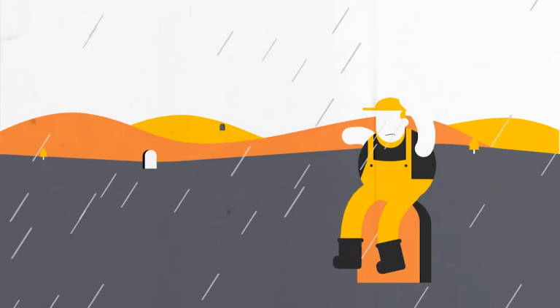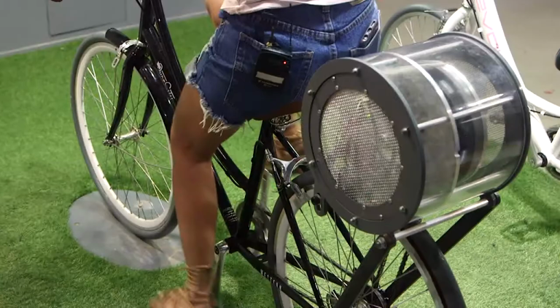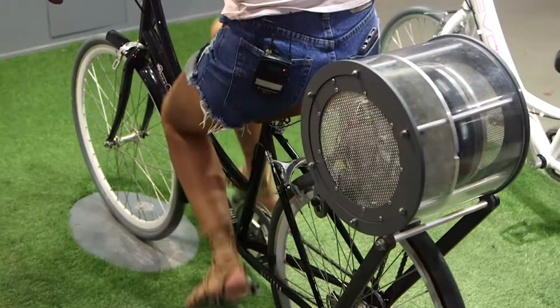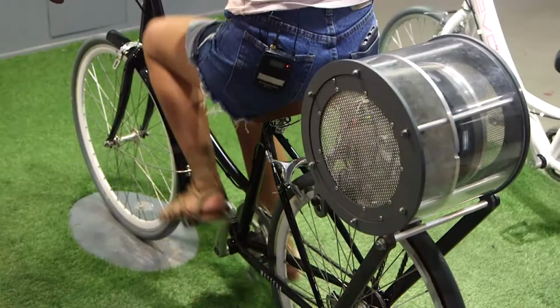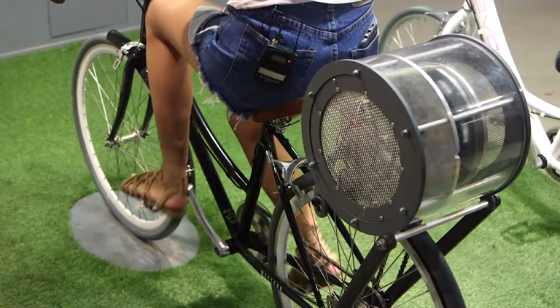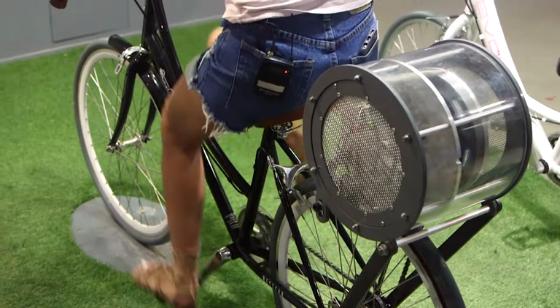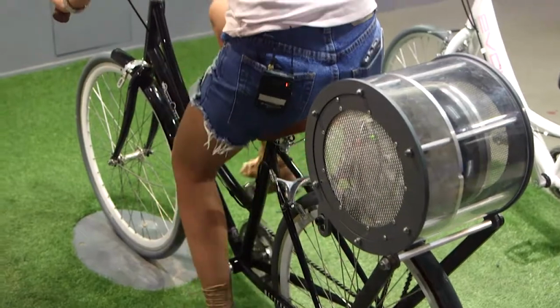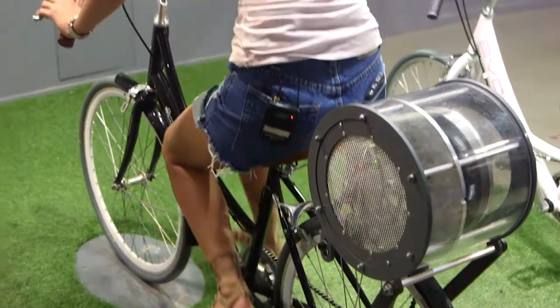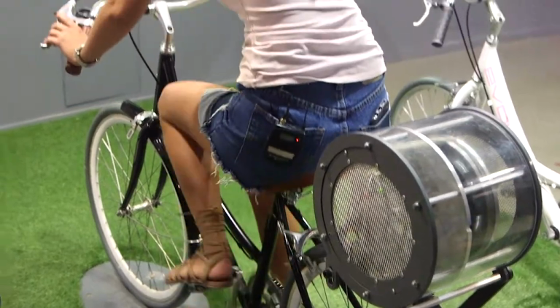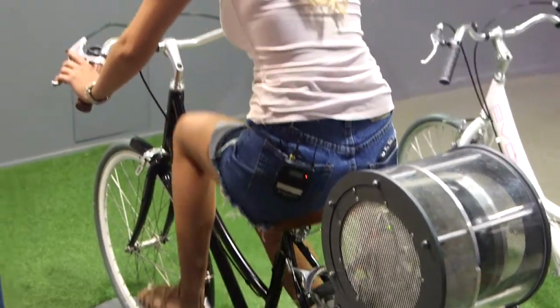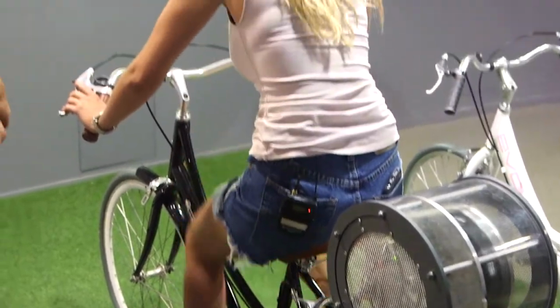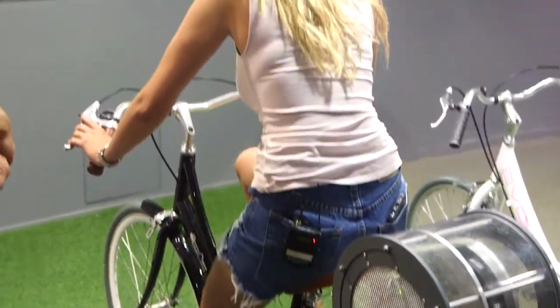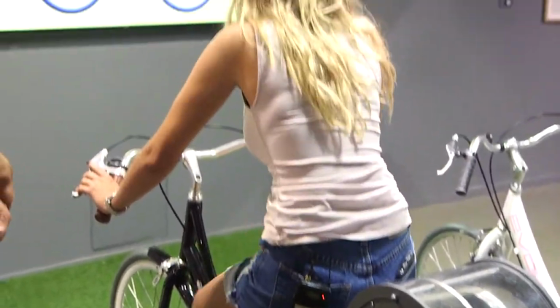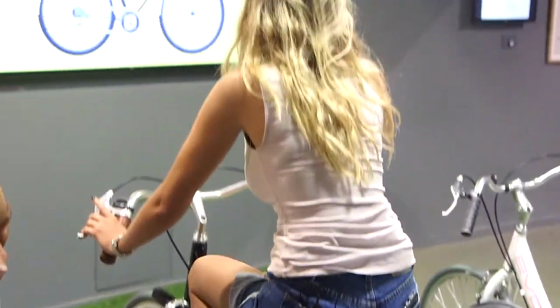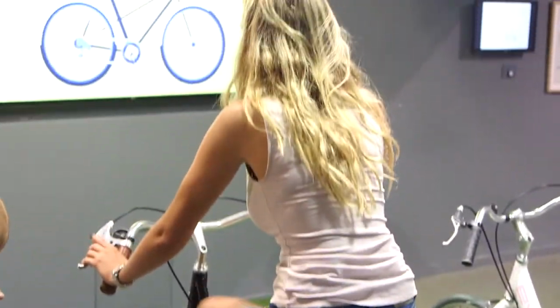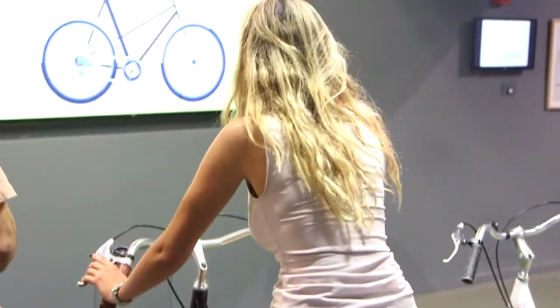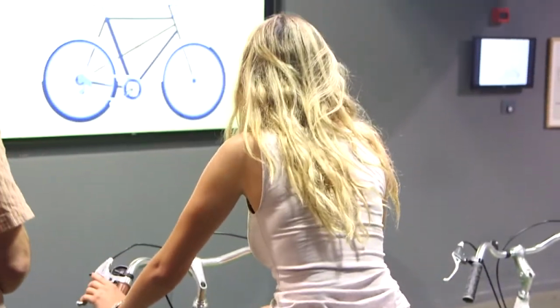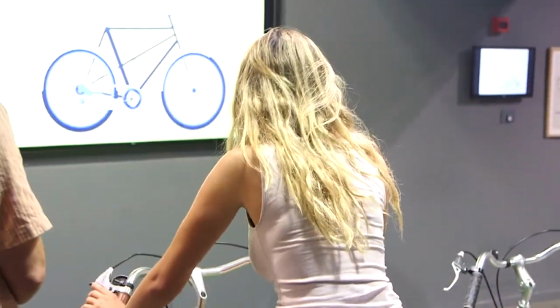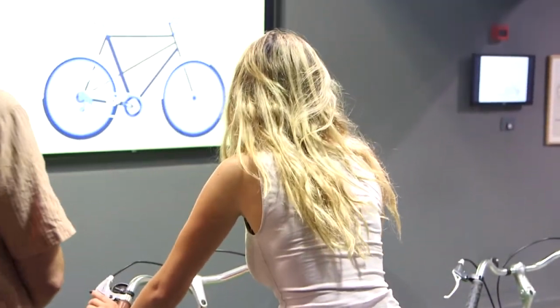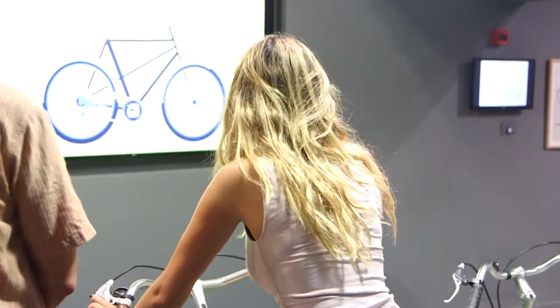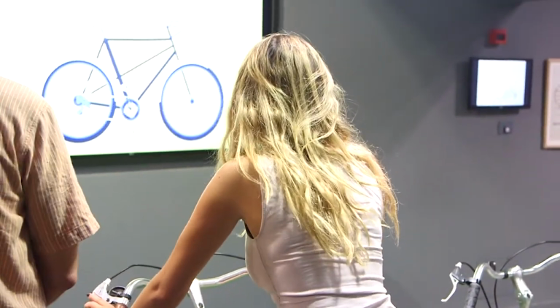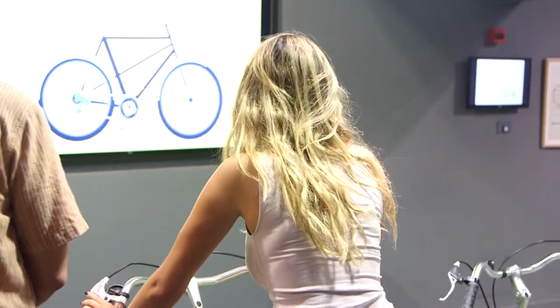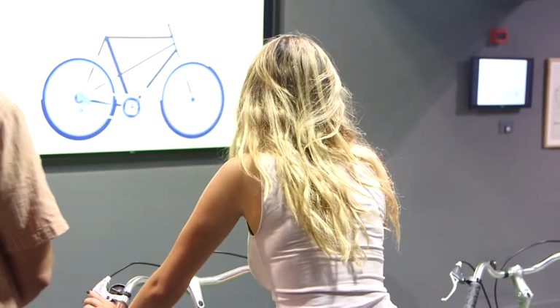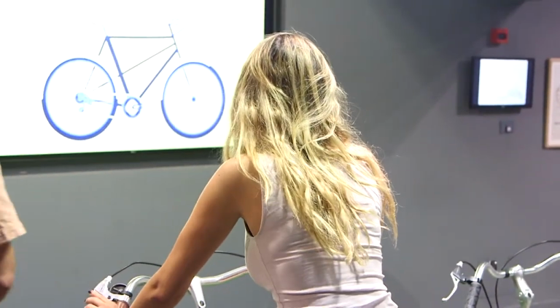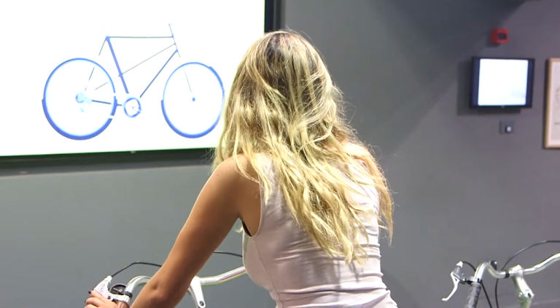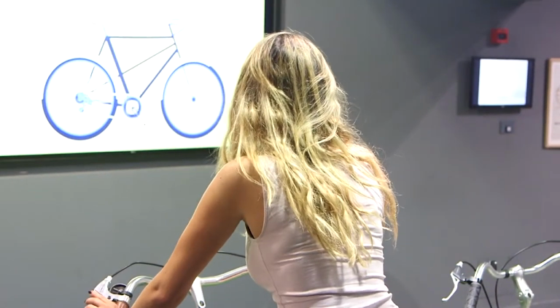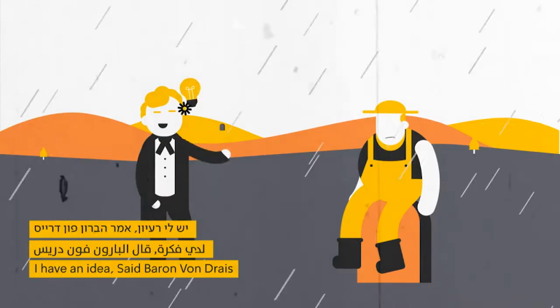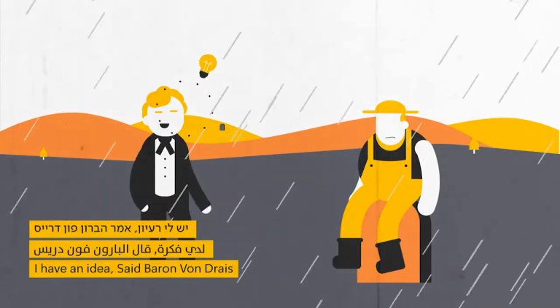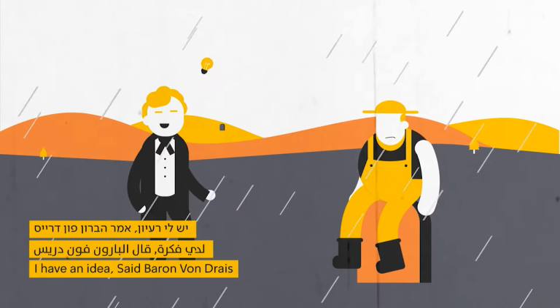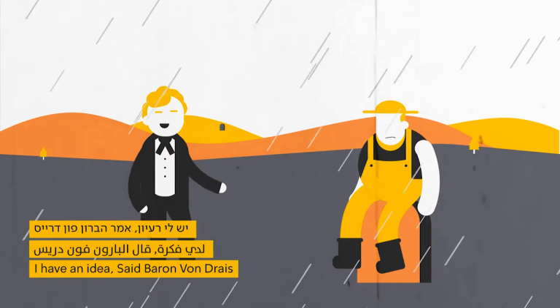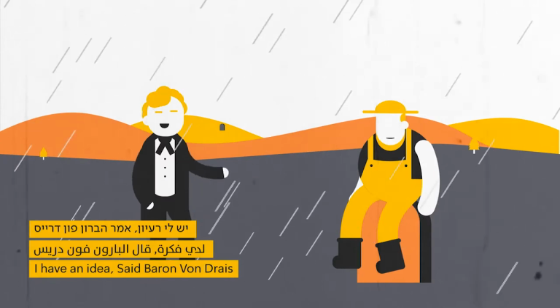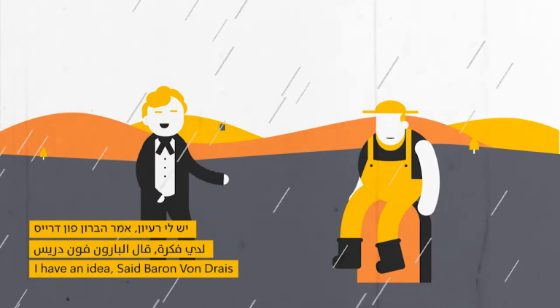As you ride the bike, the story unfolds on screen. It's also a workout and it's pretty informative.